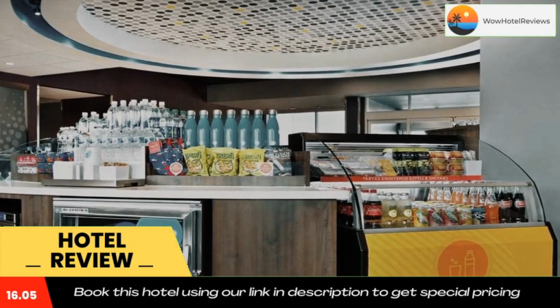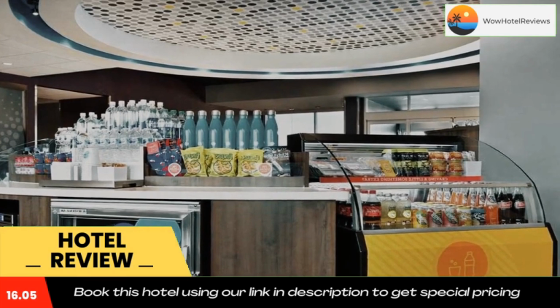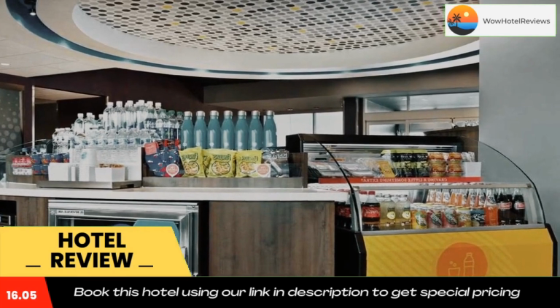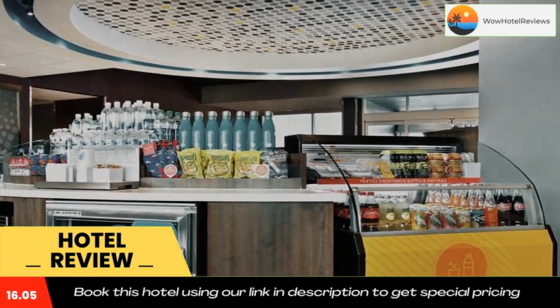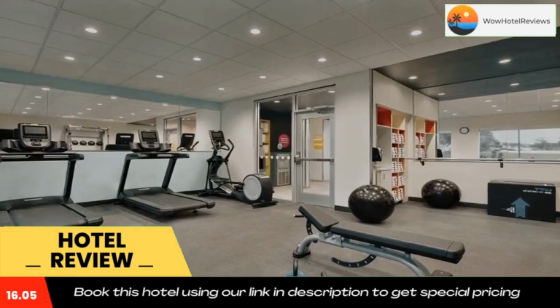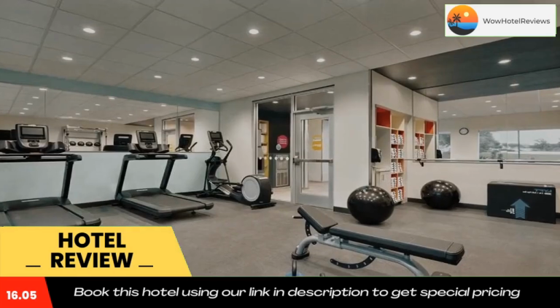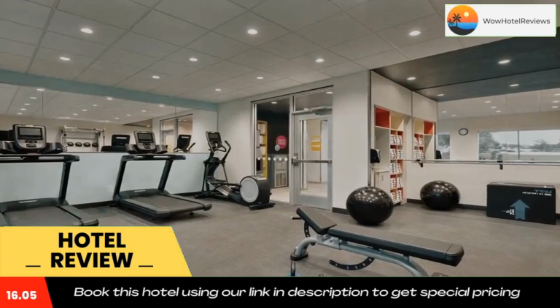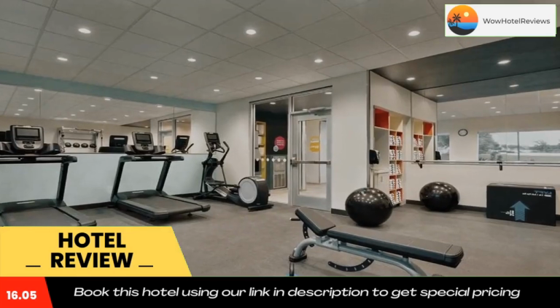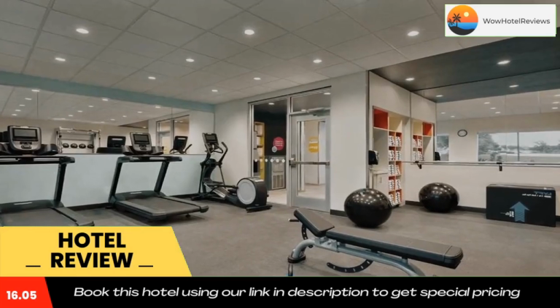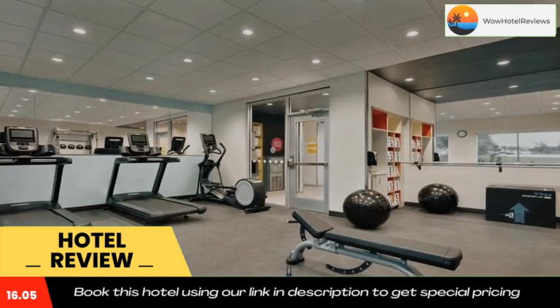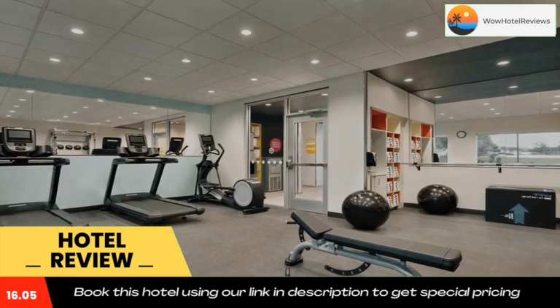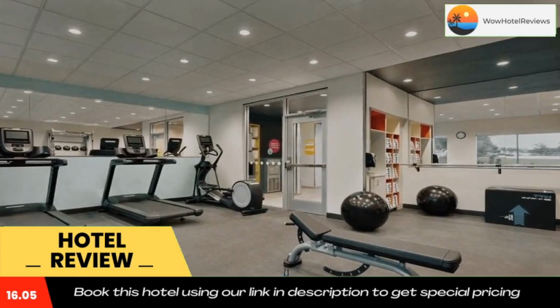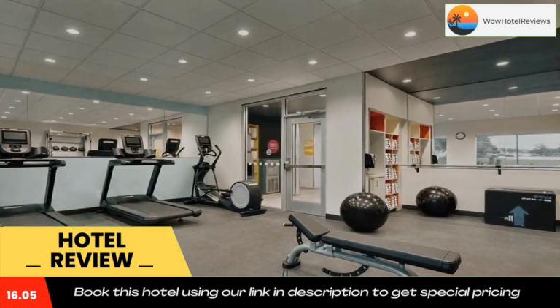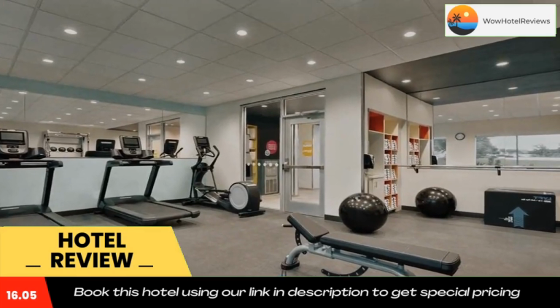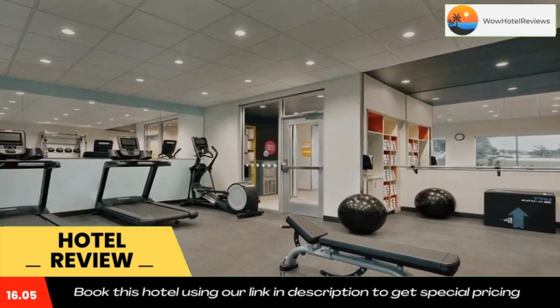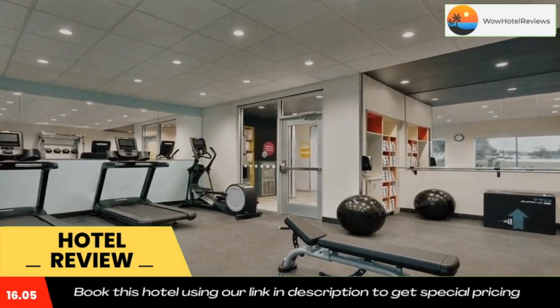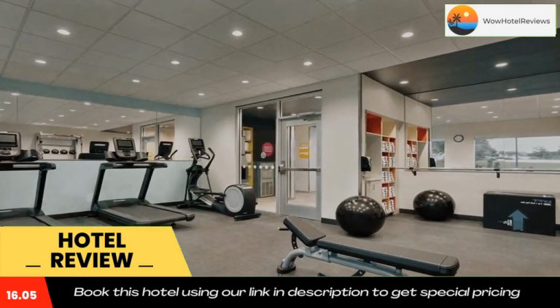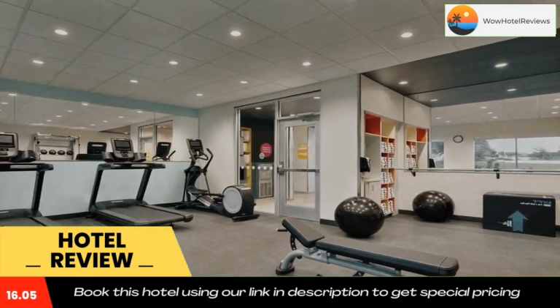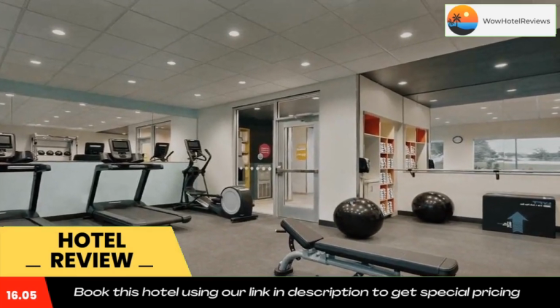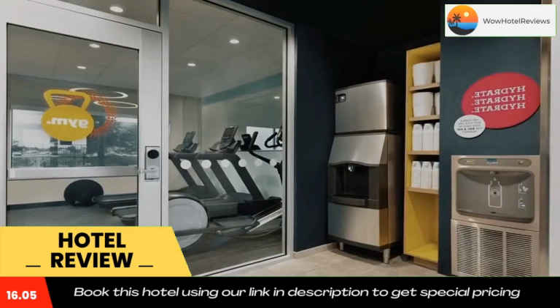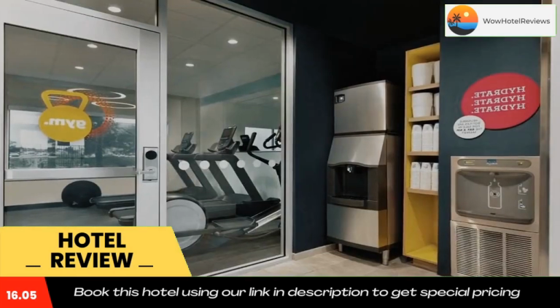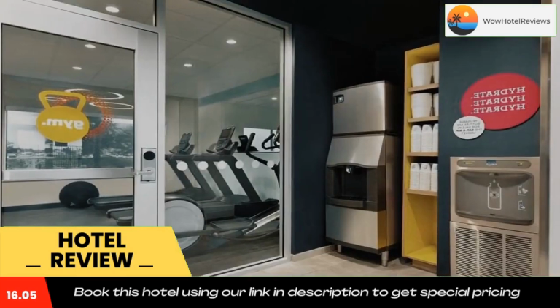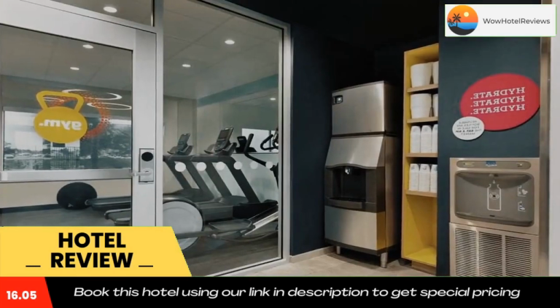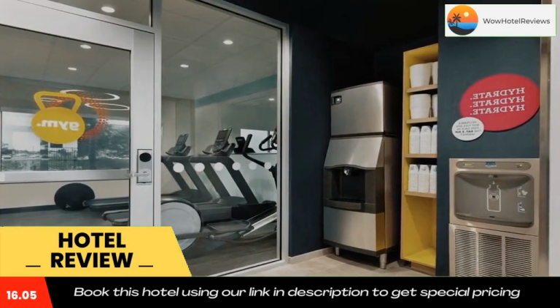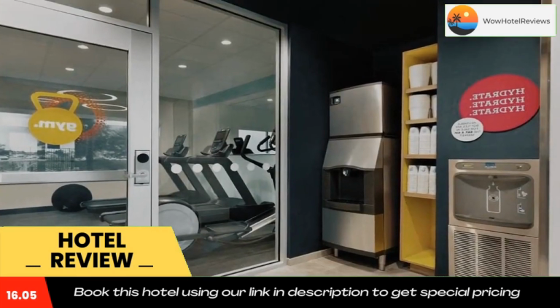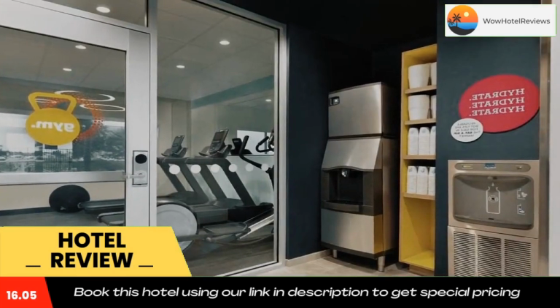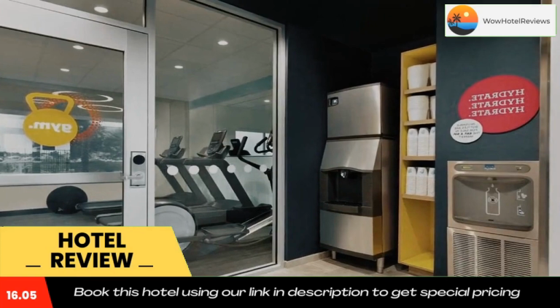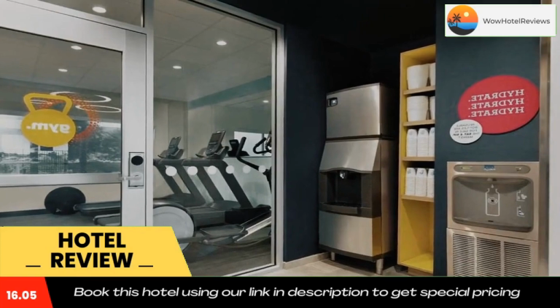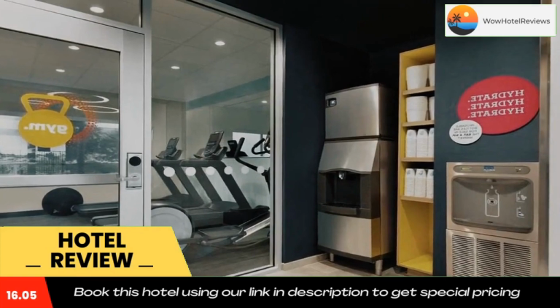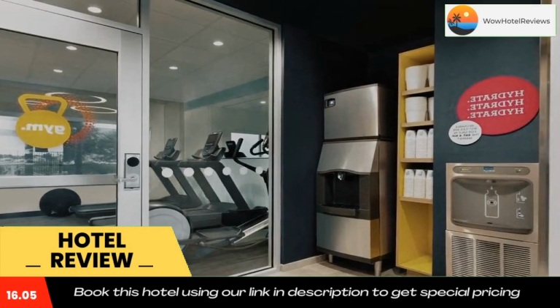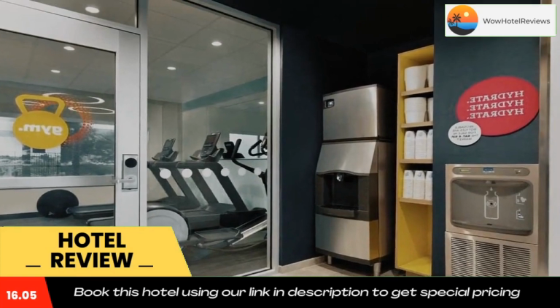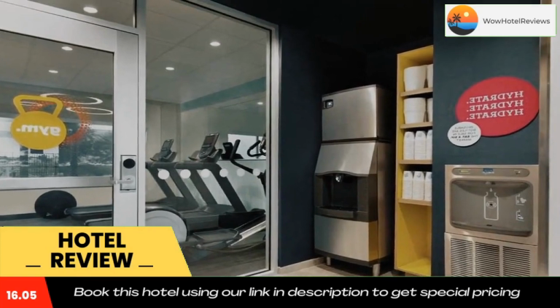Use our link in description to get a special discount on this hotel. Don't forget to like and subscribe to our channel.